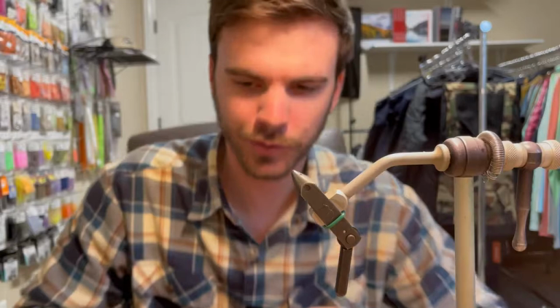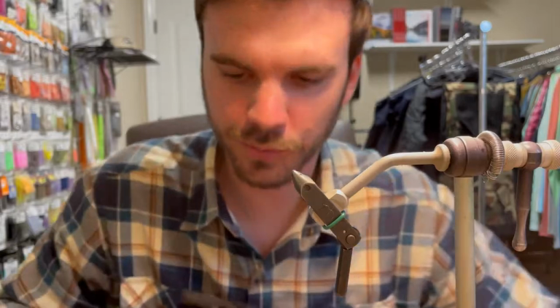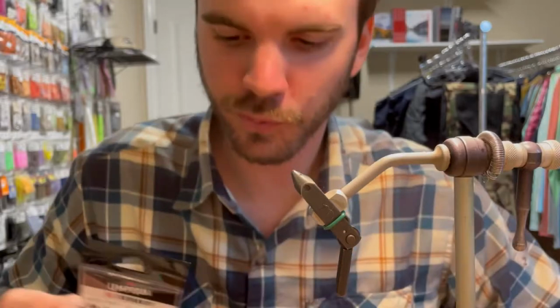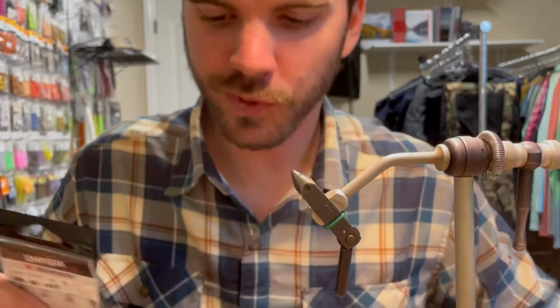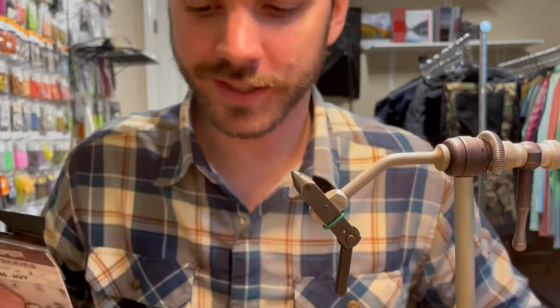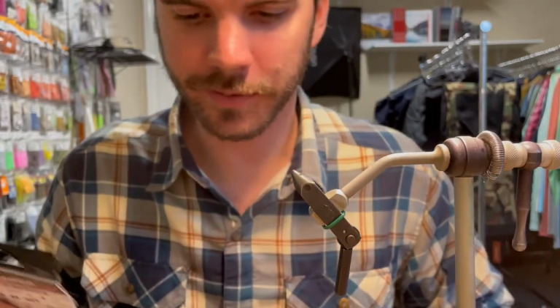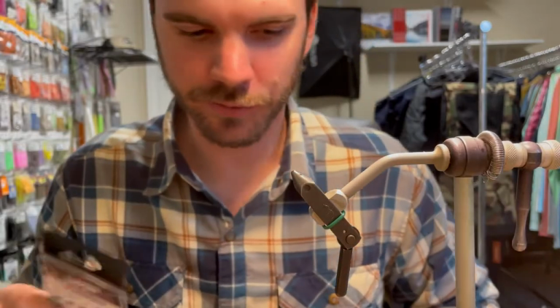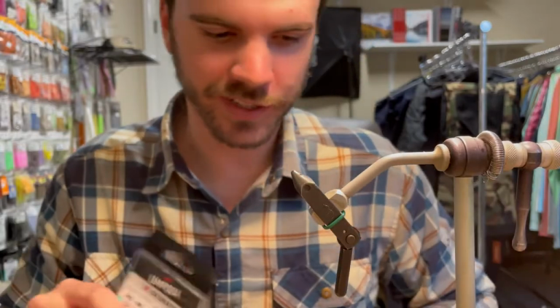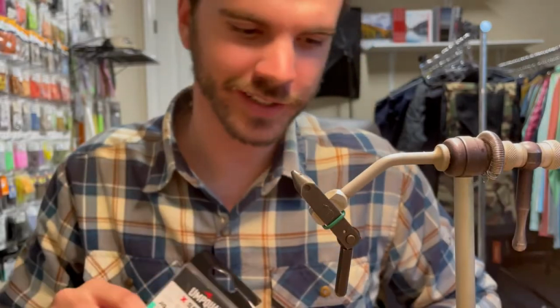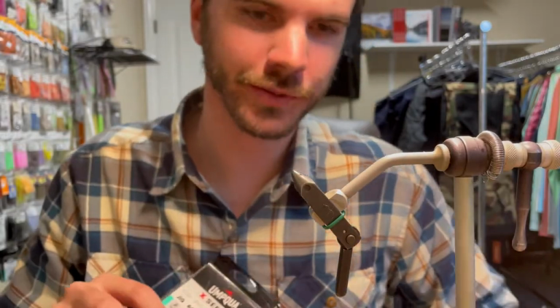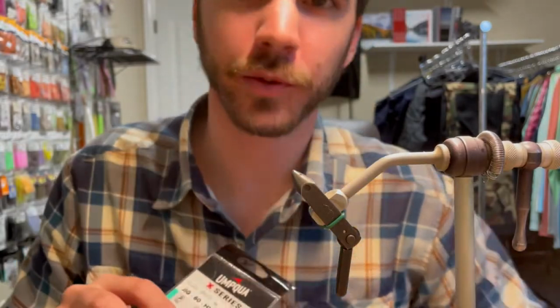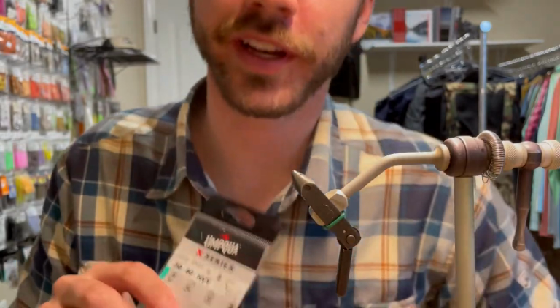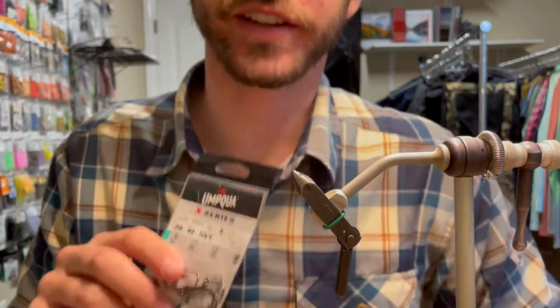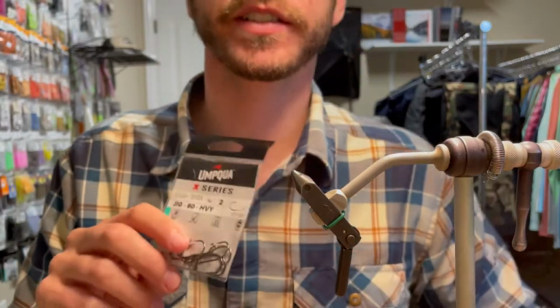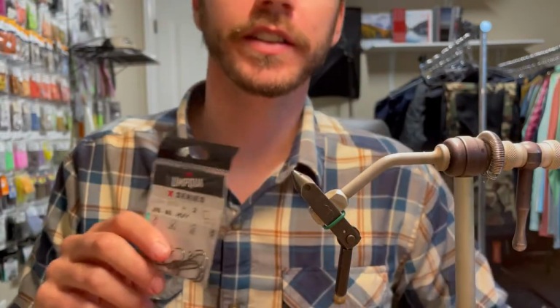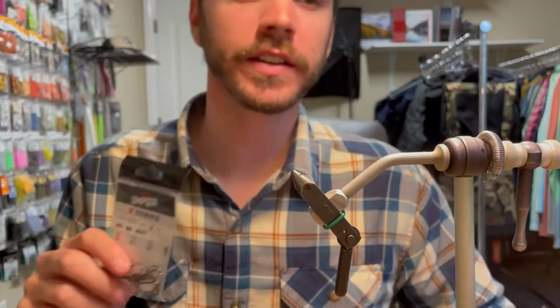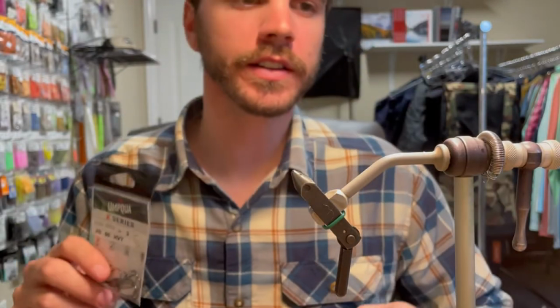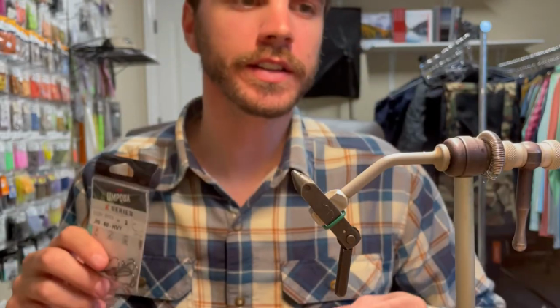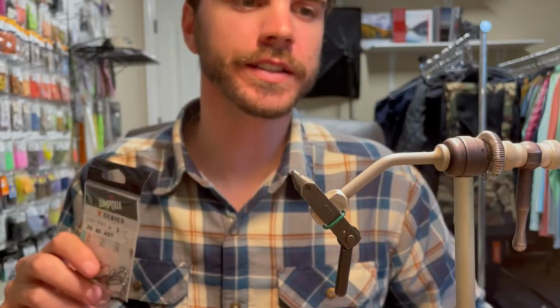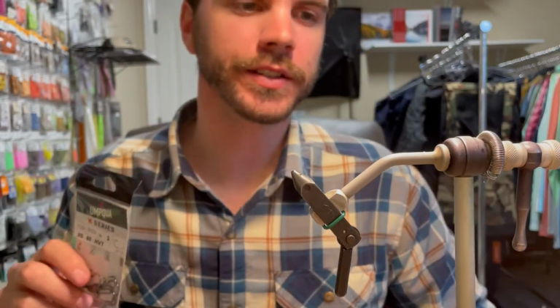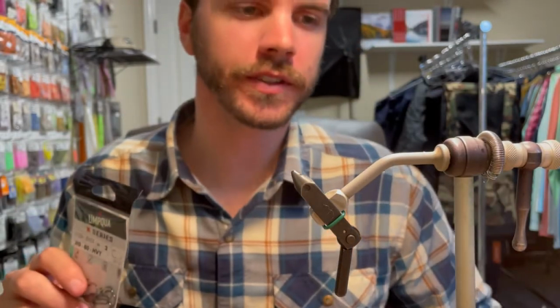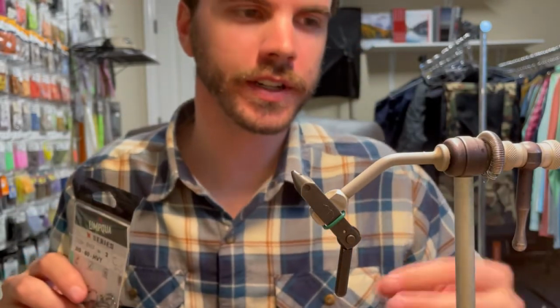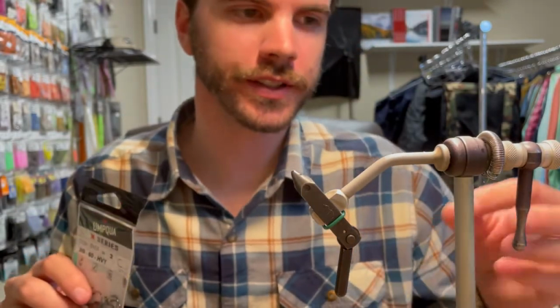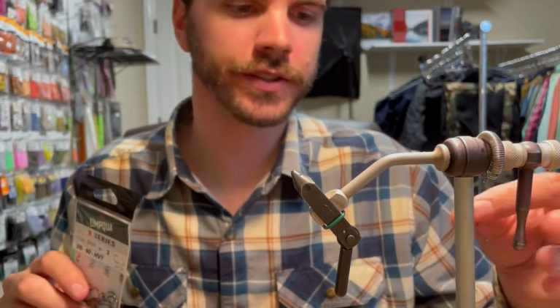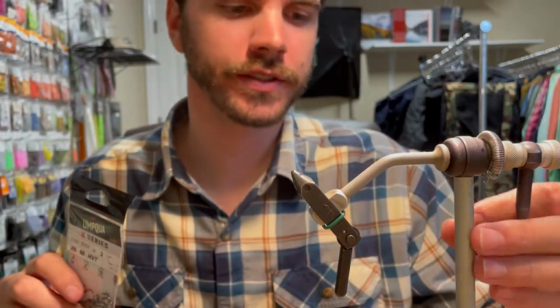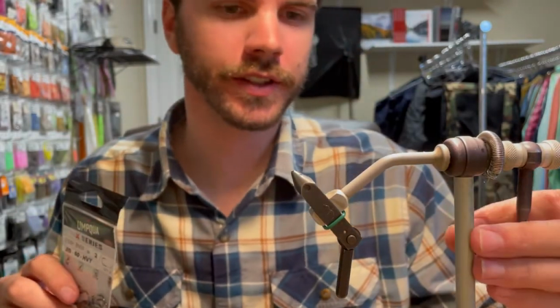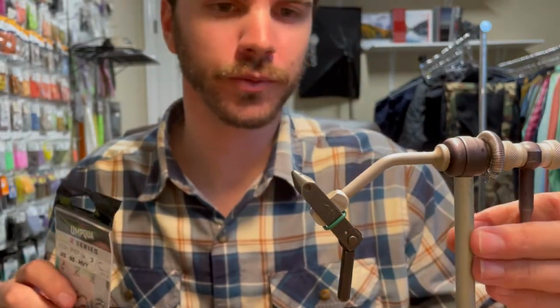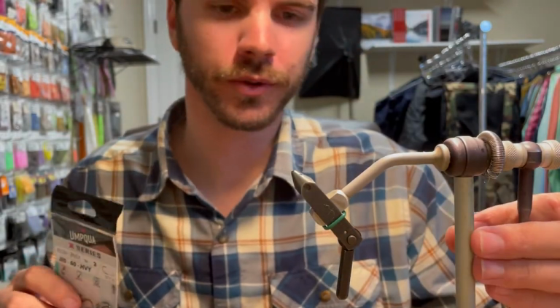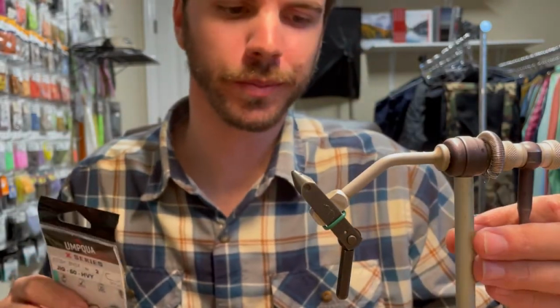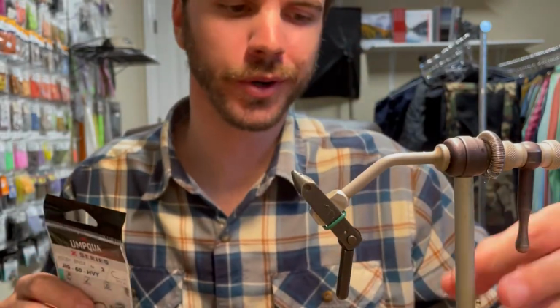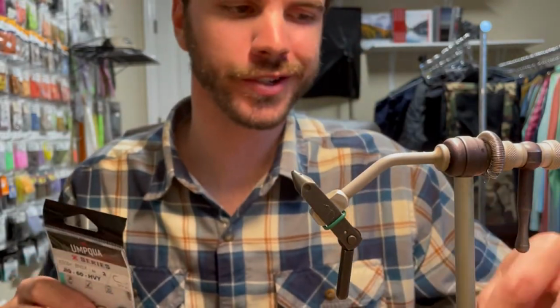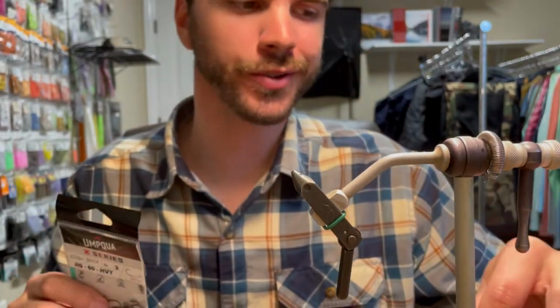What's up everybody? We're back — Easiest Flies in the World, part two.